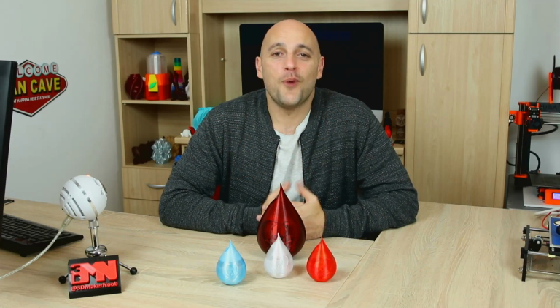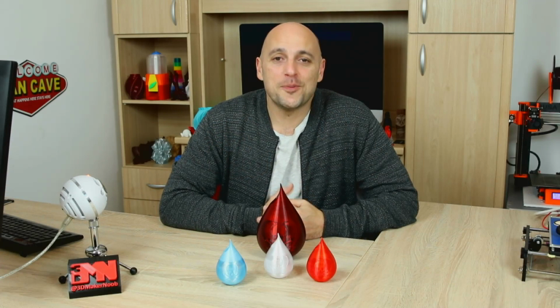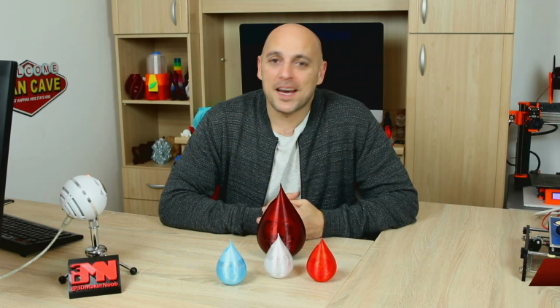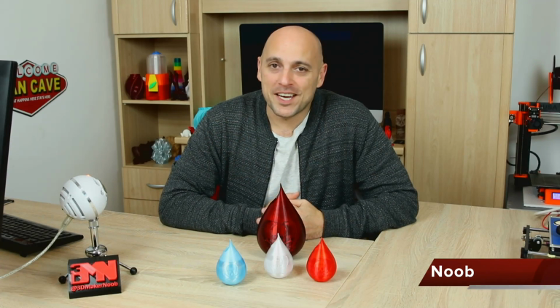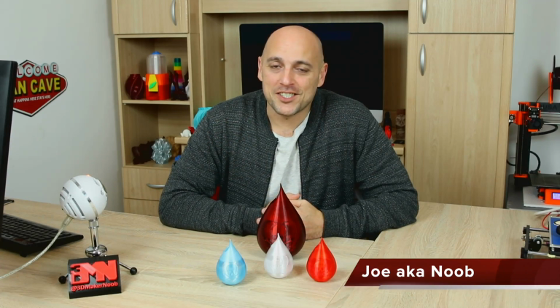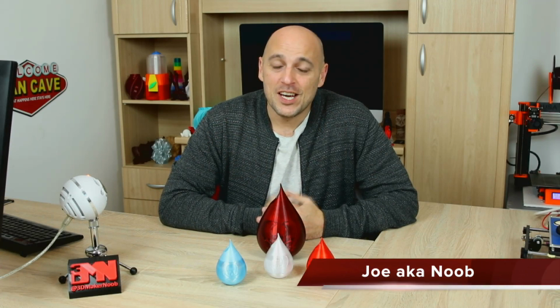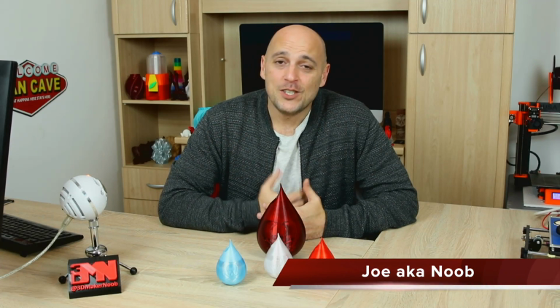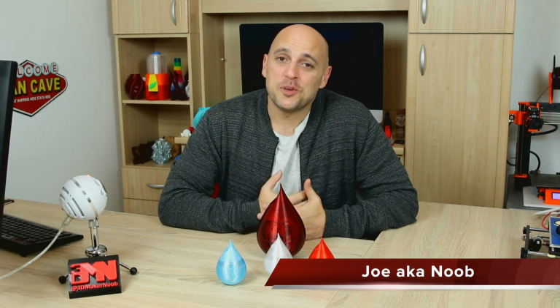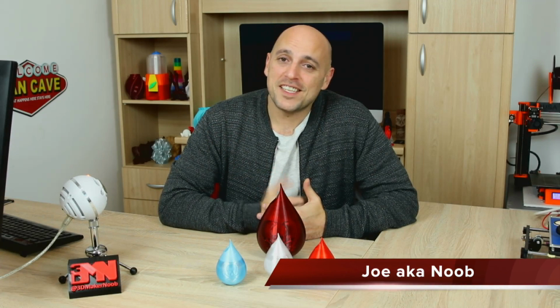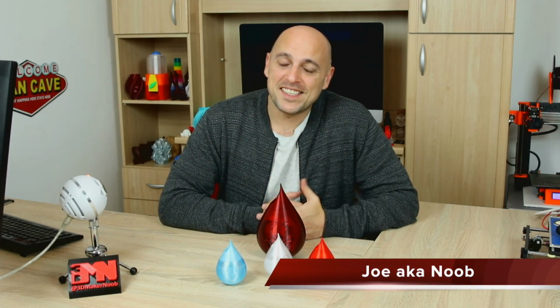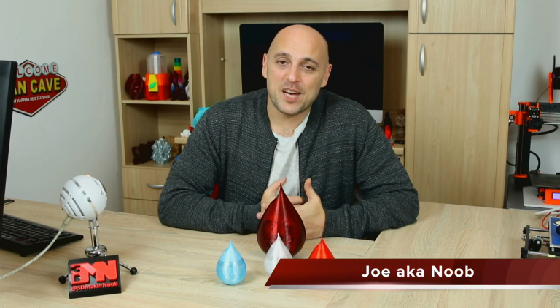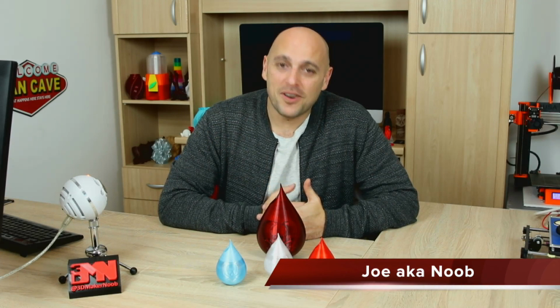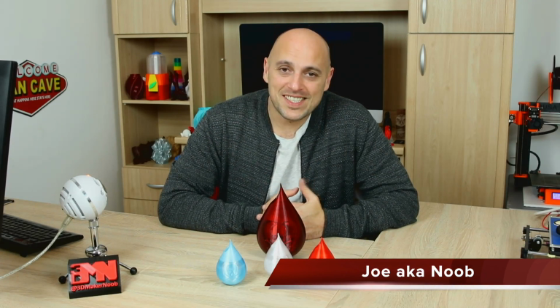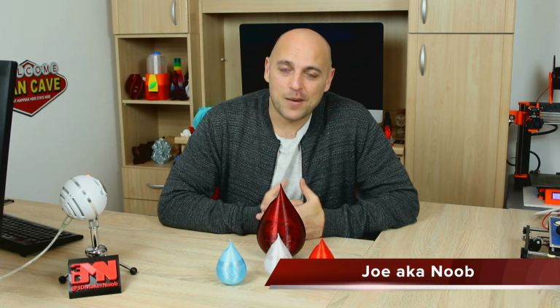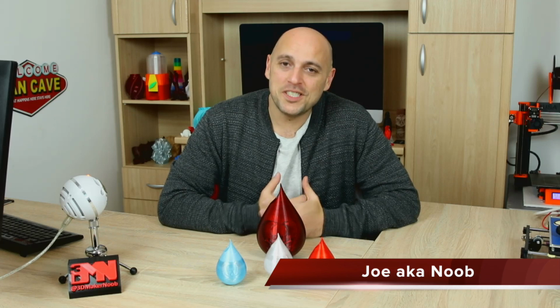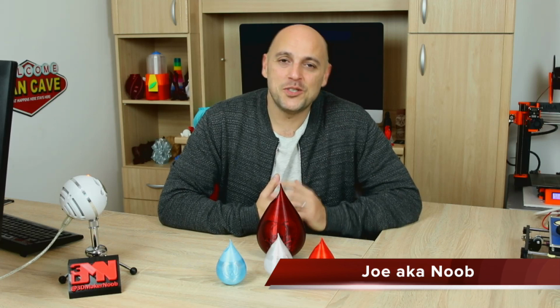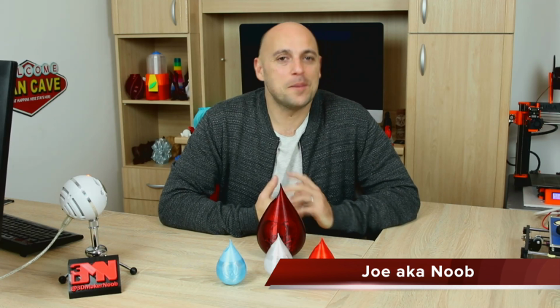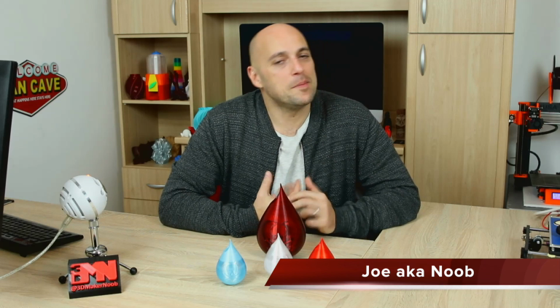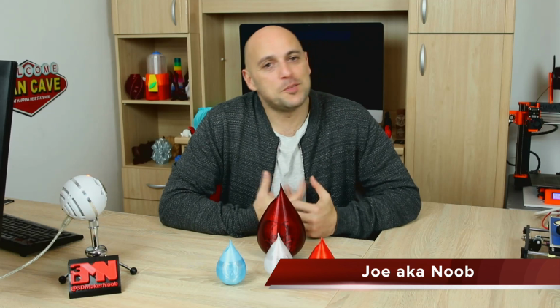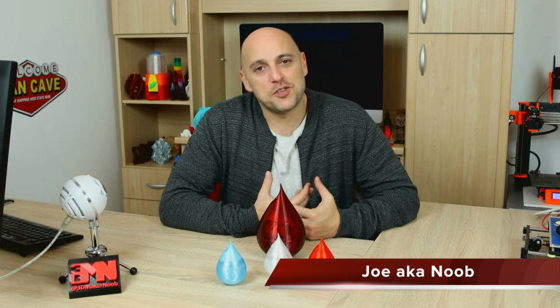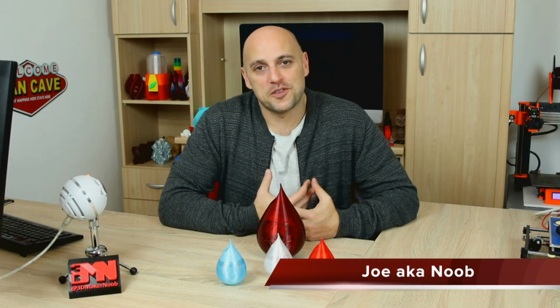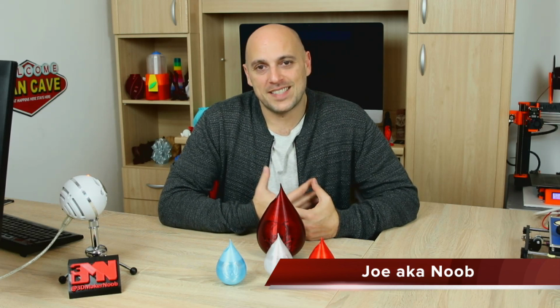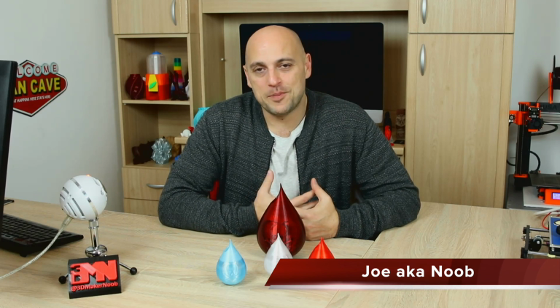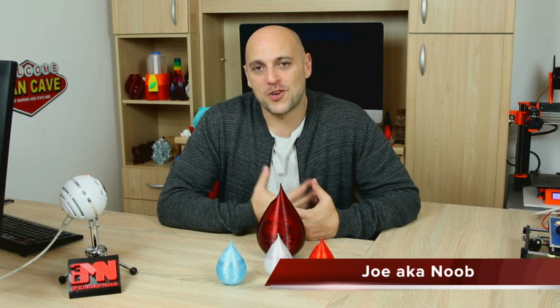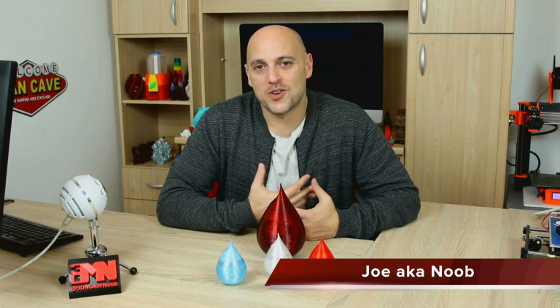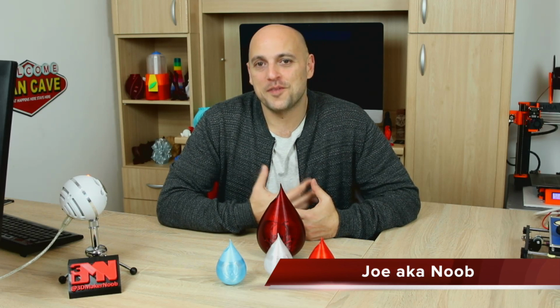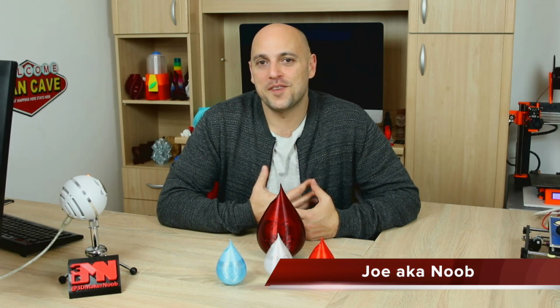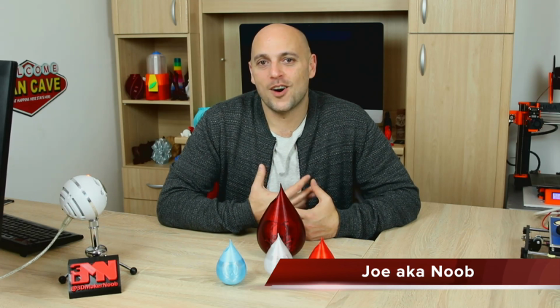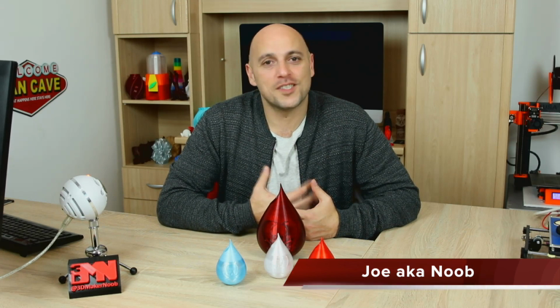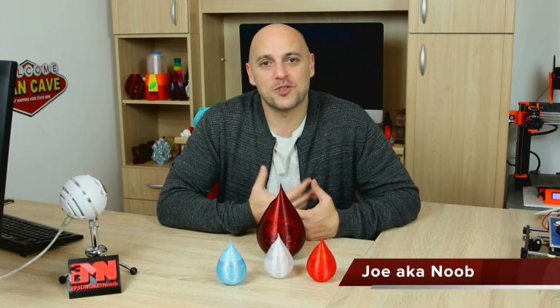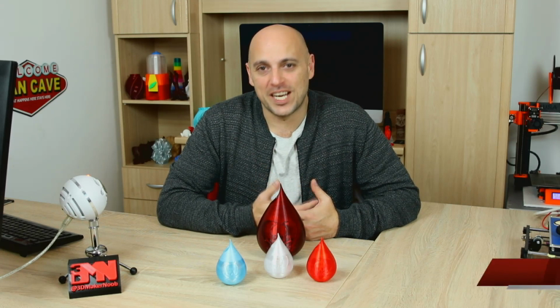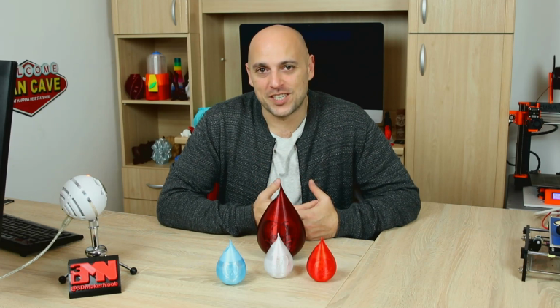Welcome back, Makers! So with Valentine's Day upon us again, I wanted to do something a bit special for this episode of Awesome Creation.